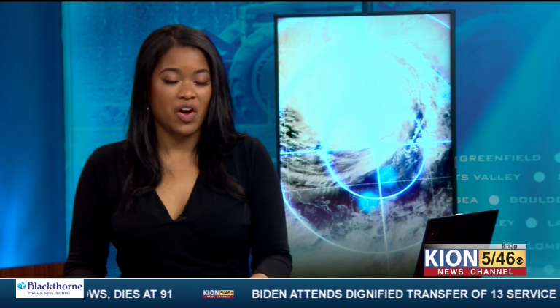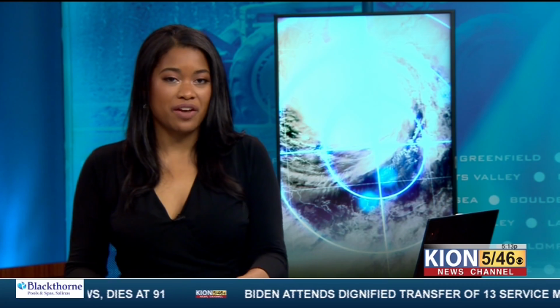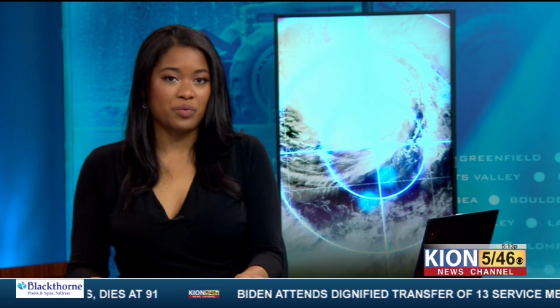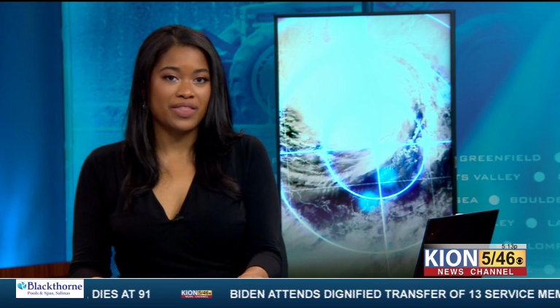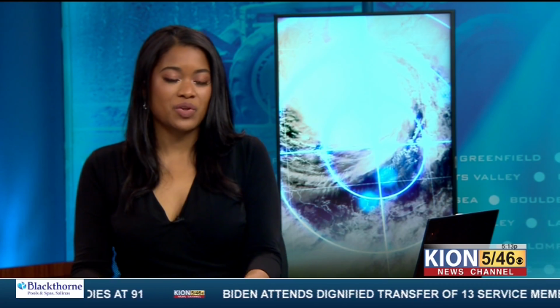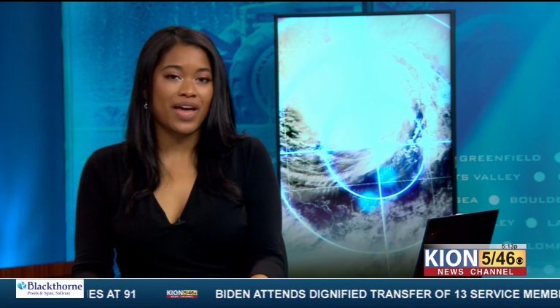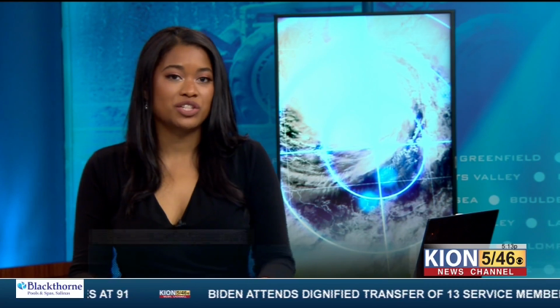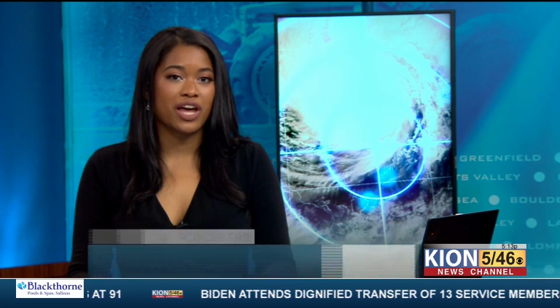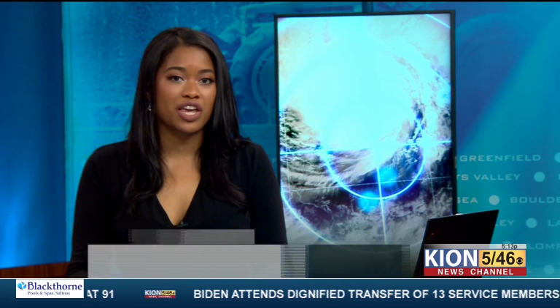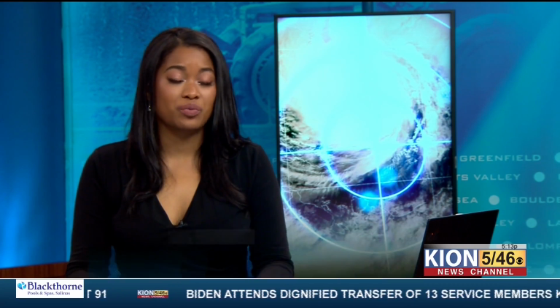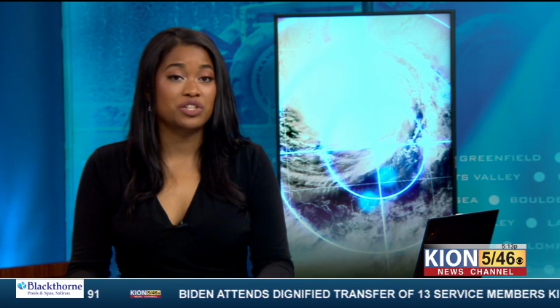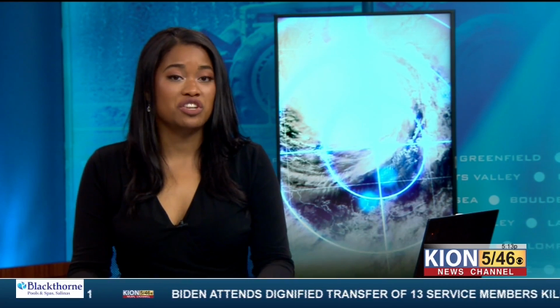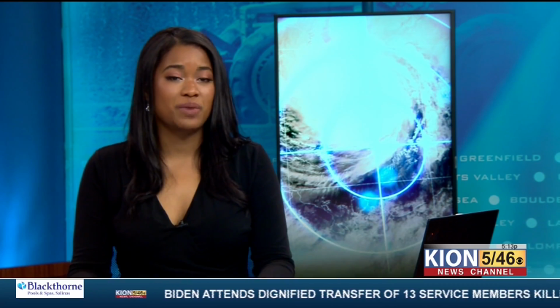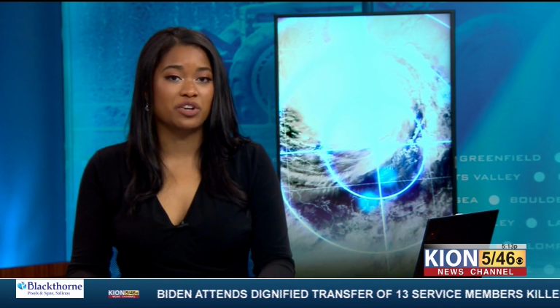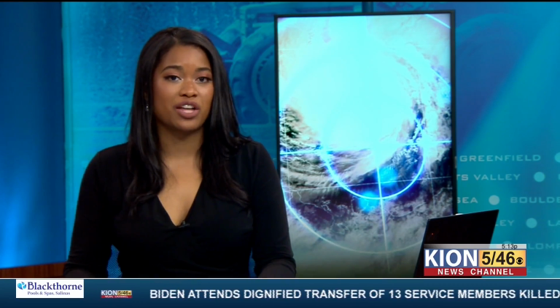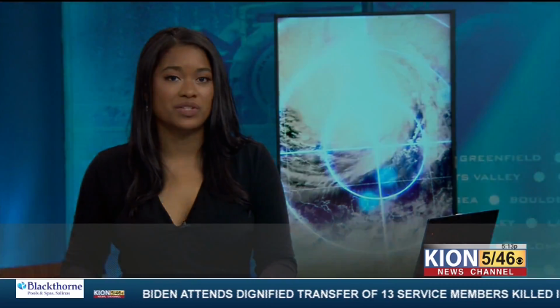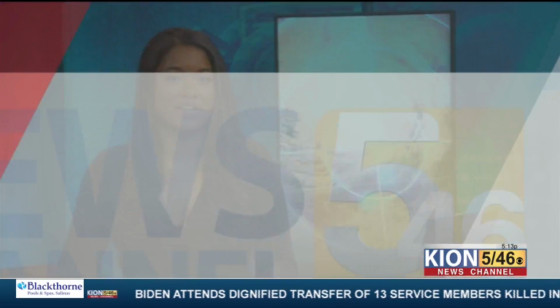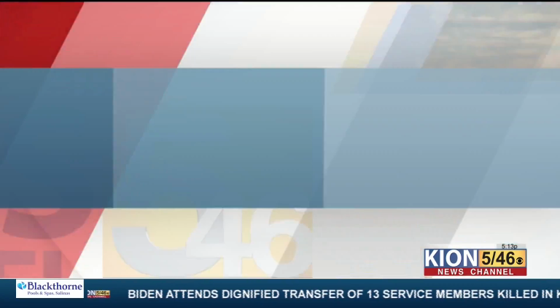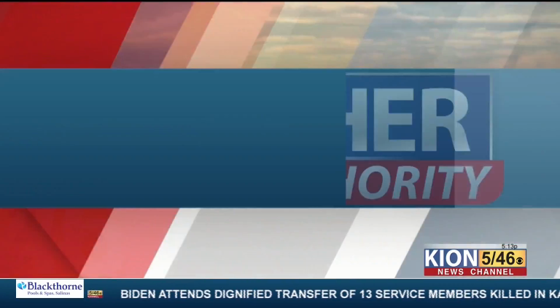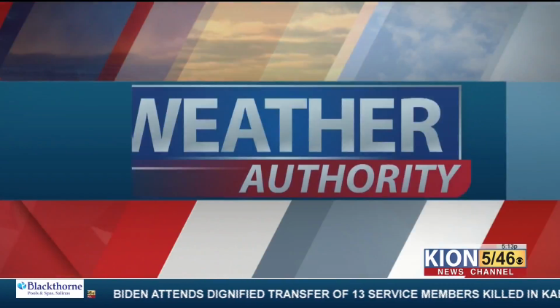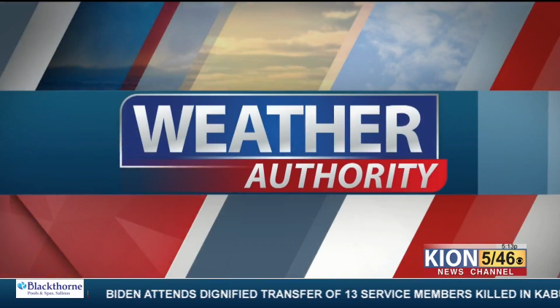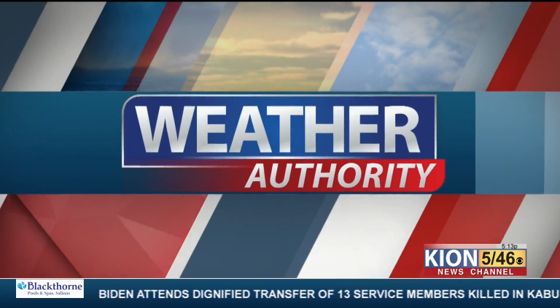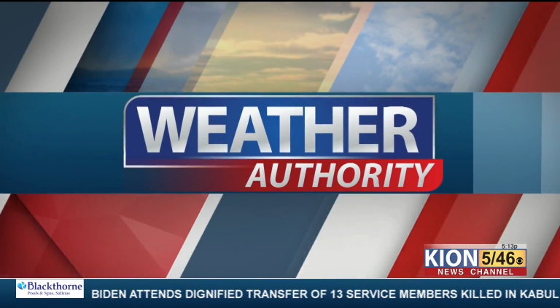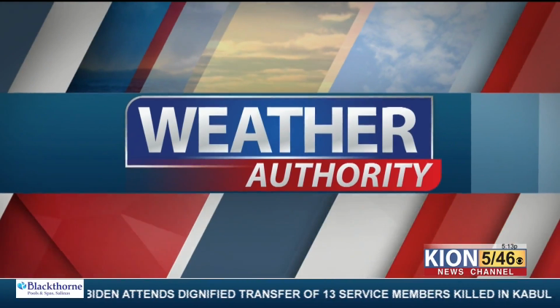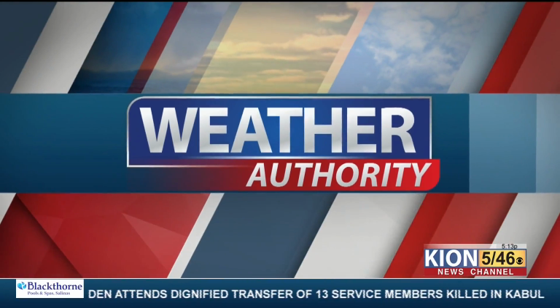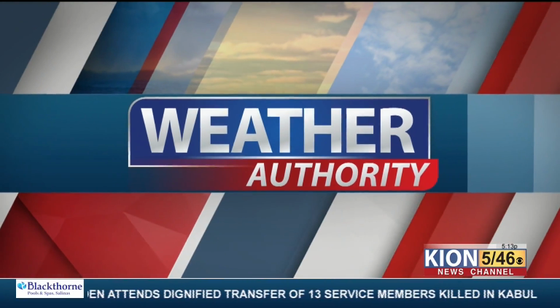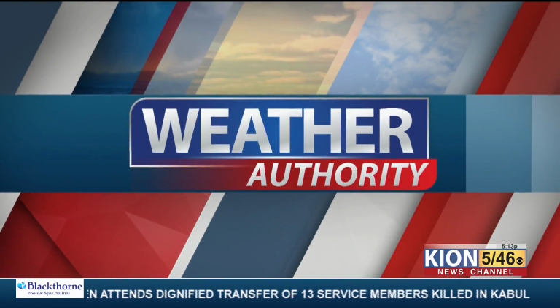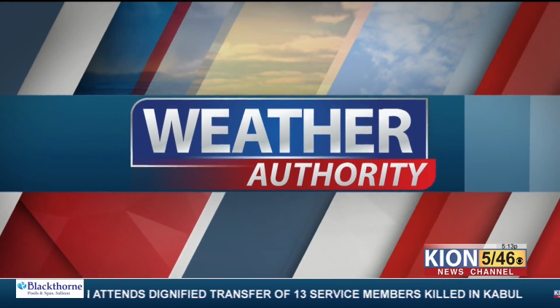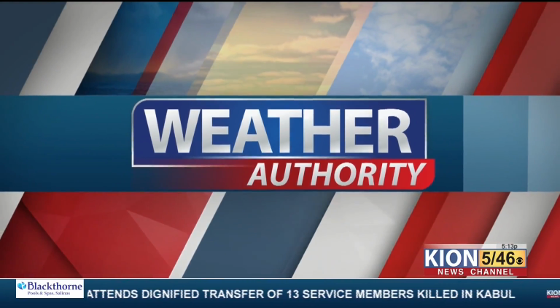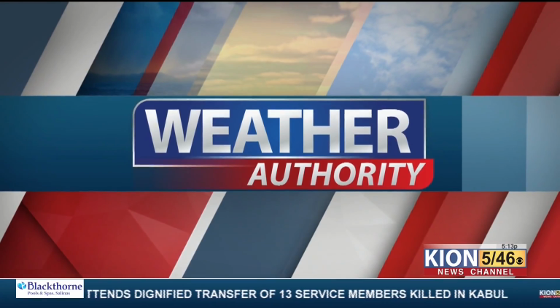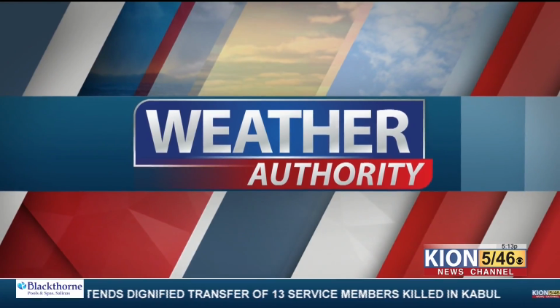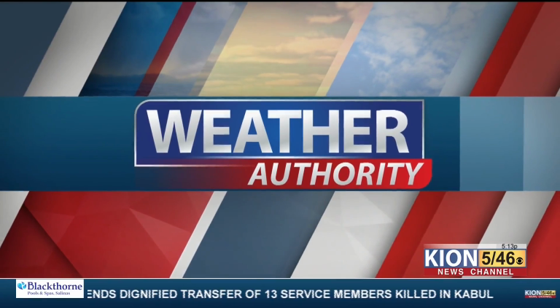All right, everyone, let's go ahead and check in with Chief Meteorologist Dan Bianca for a new weather forecast. Good evening, Dan.